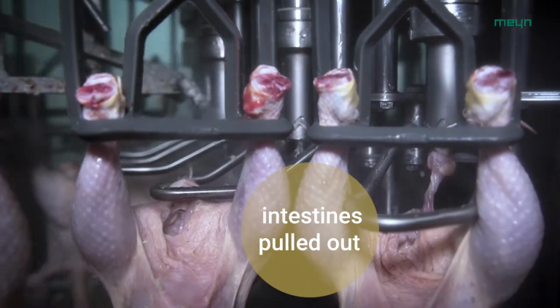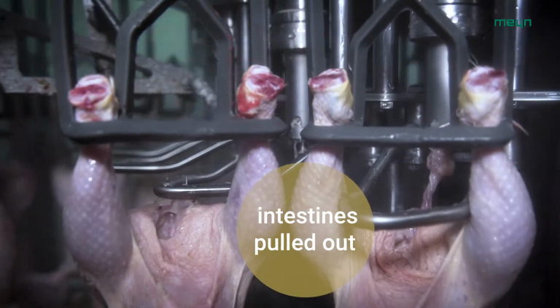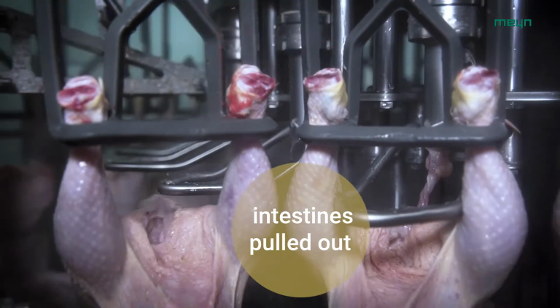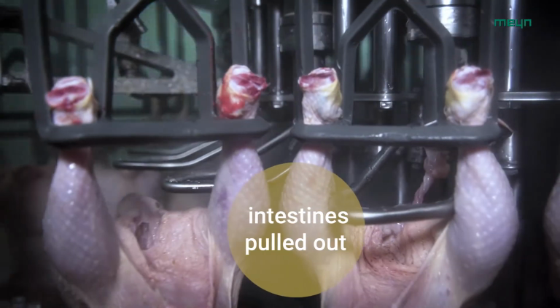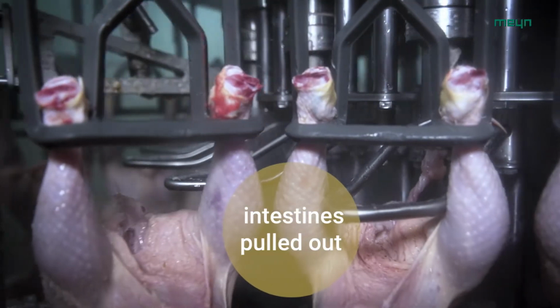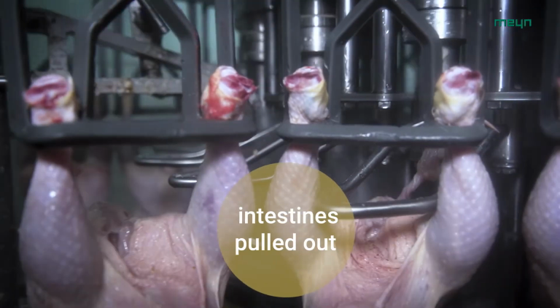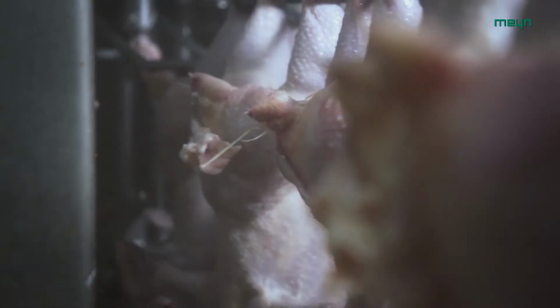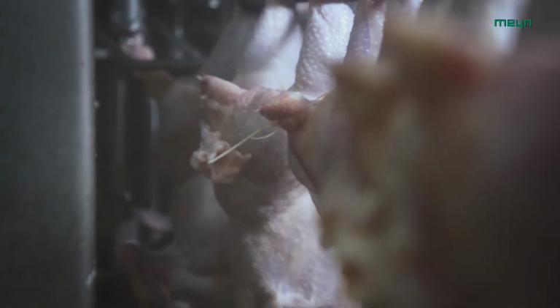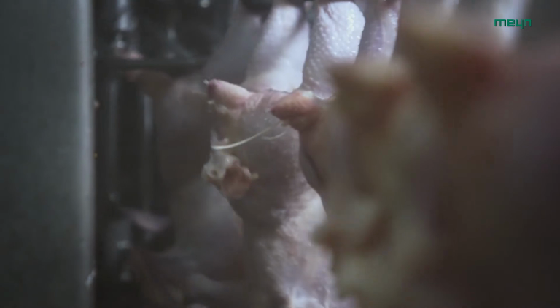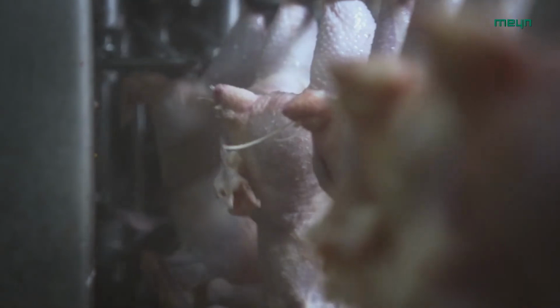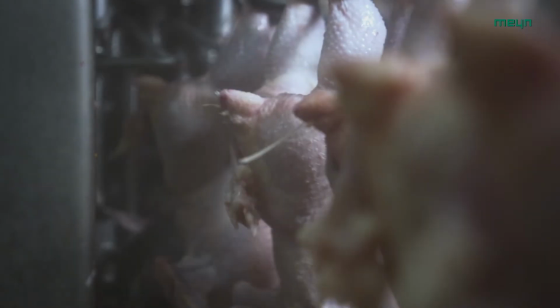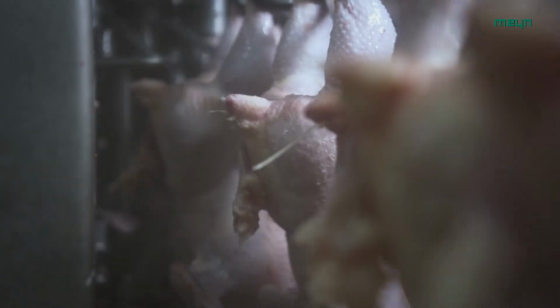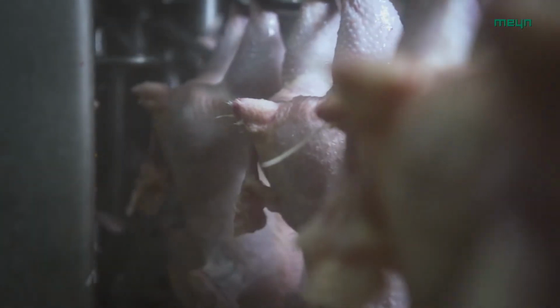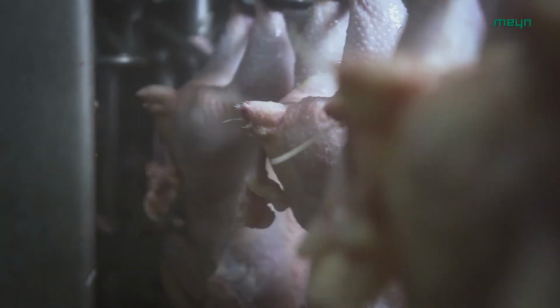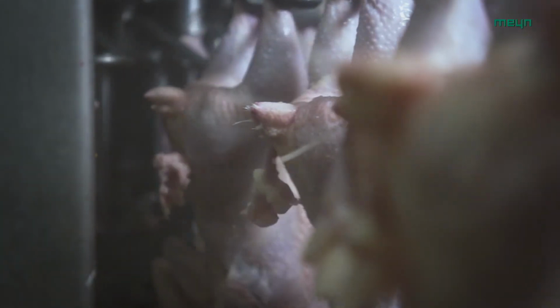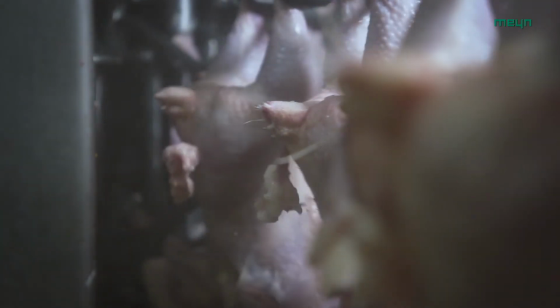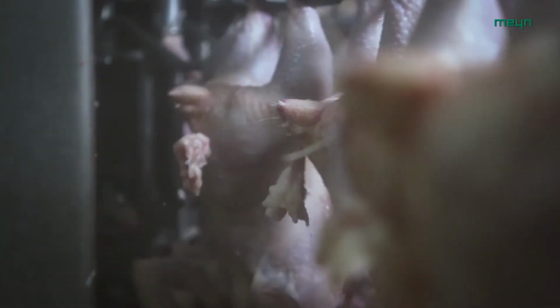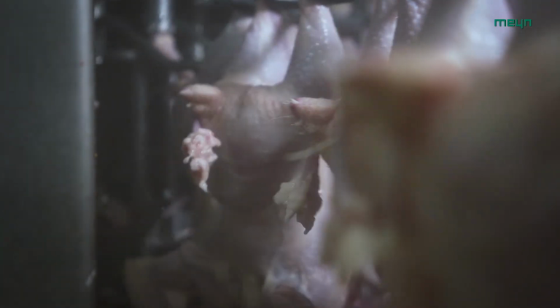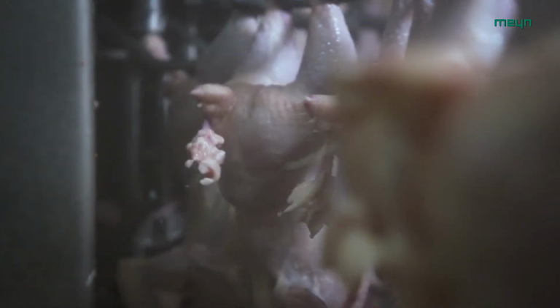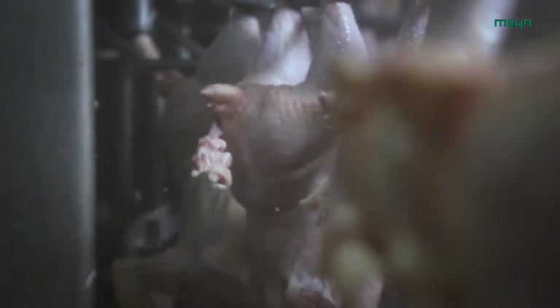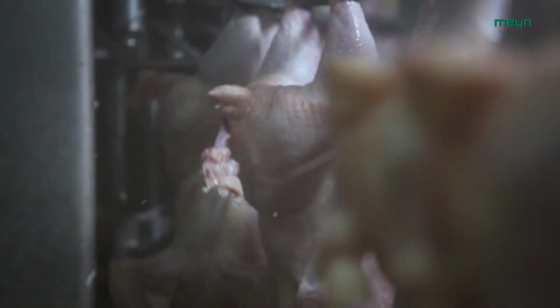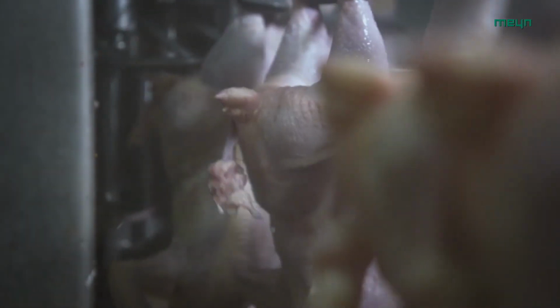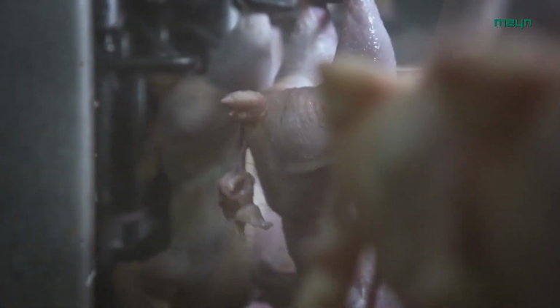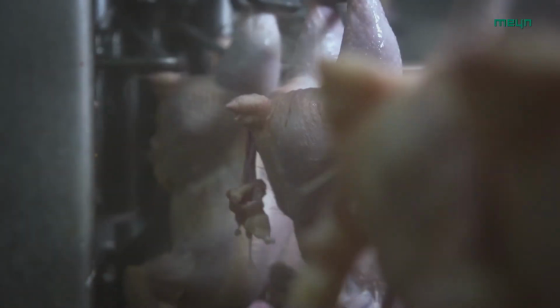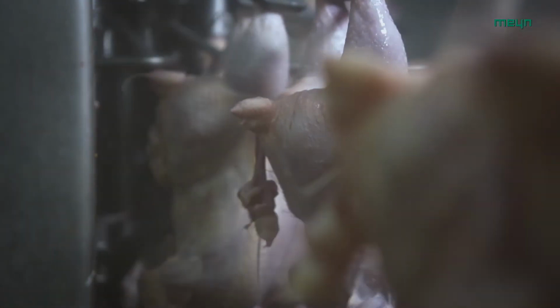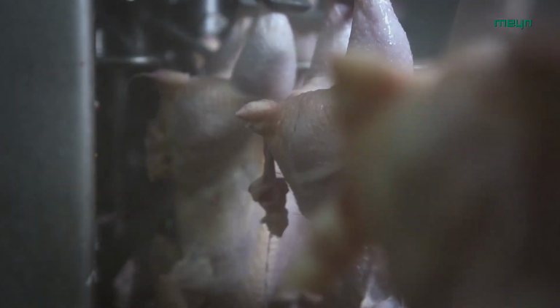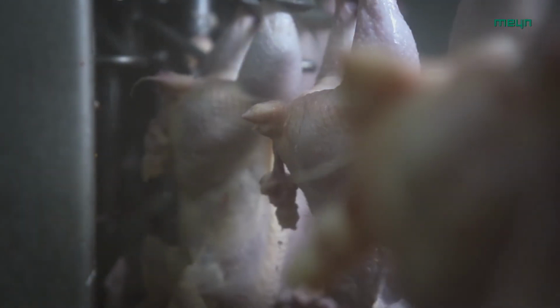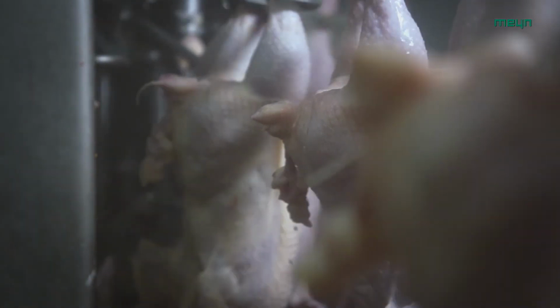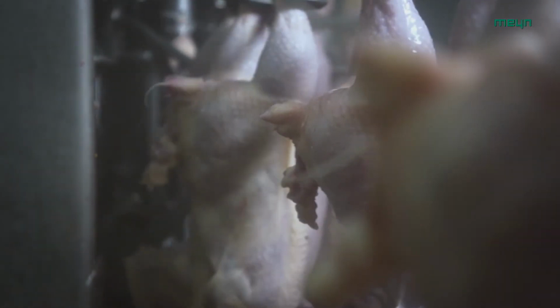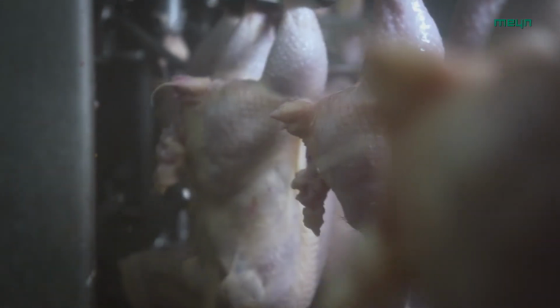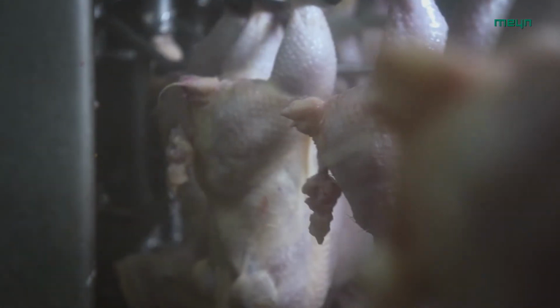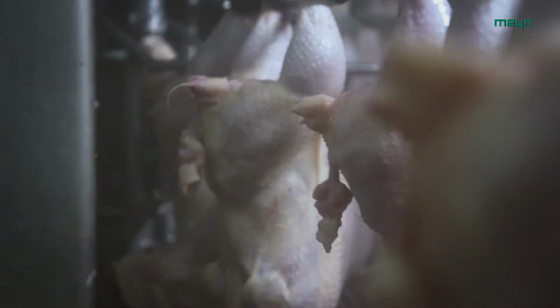On release from the drilling unit, the vent is positioned over the back of the bird and the bird is released from the machine.